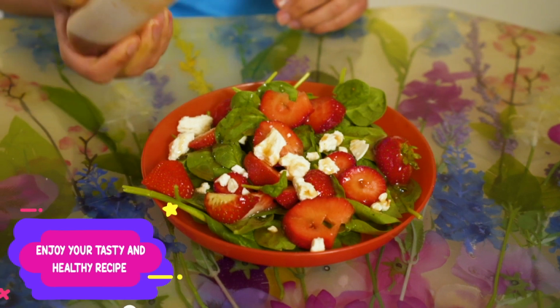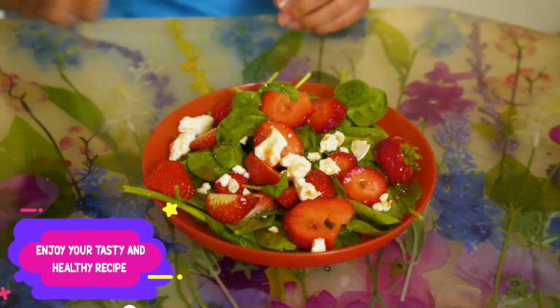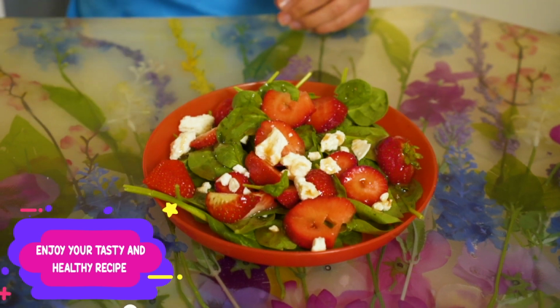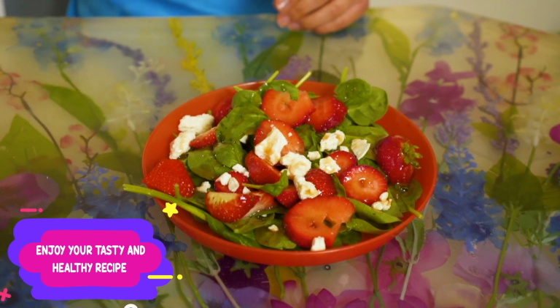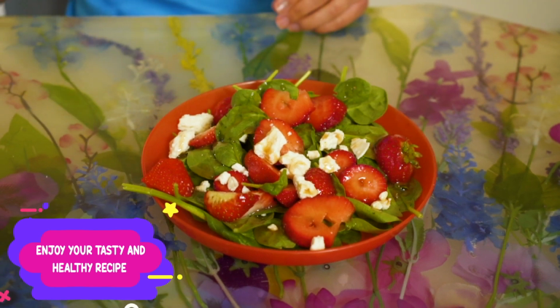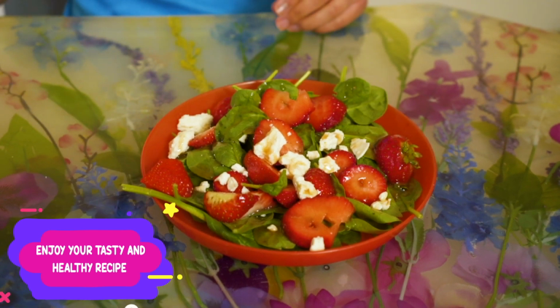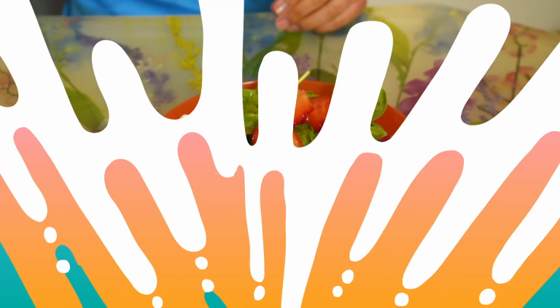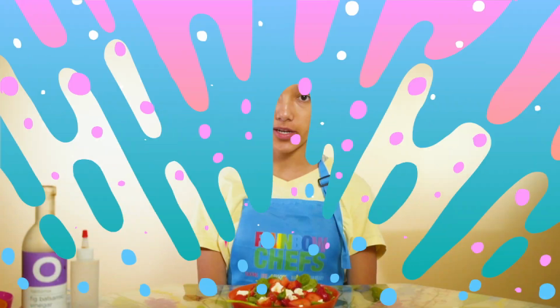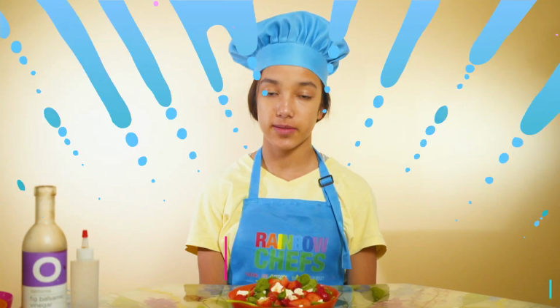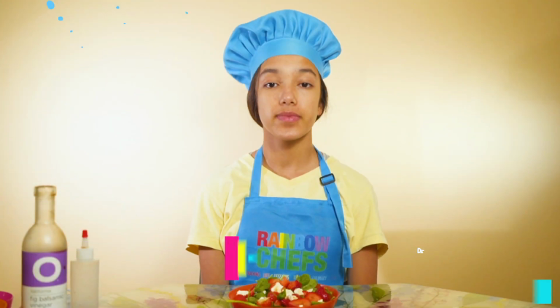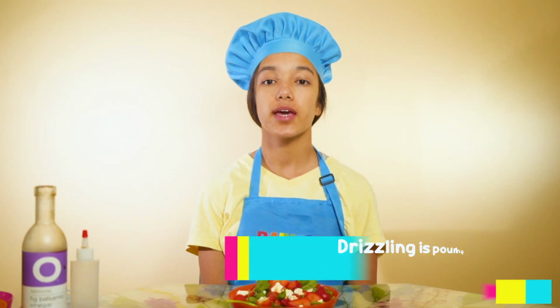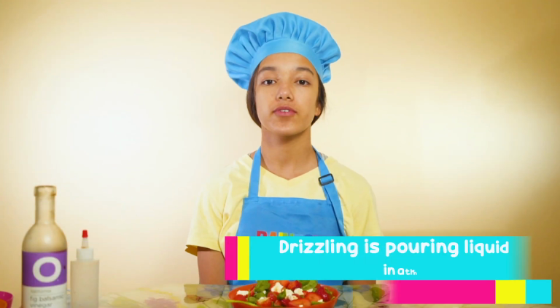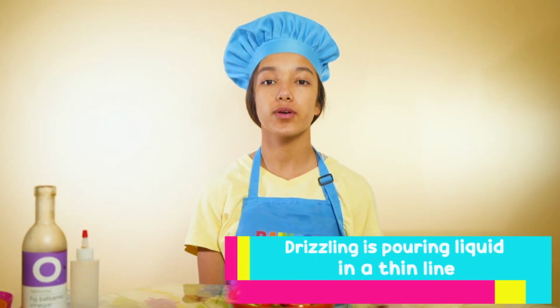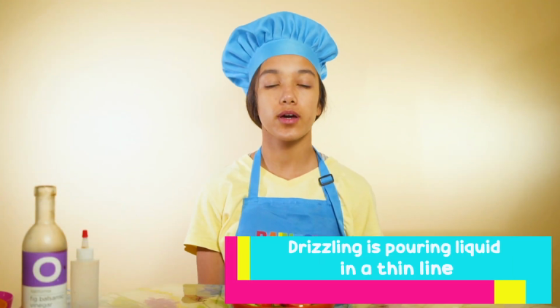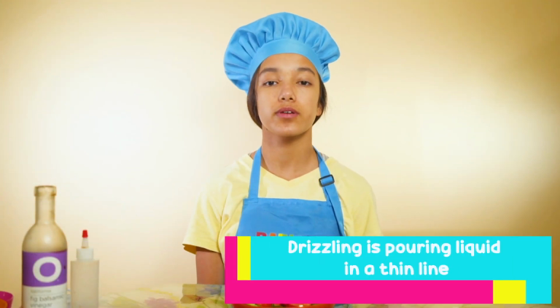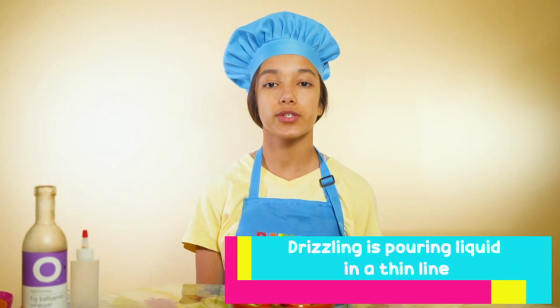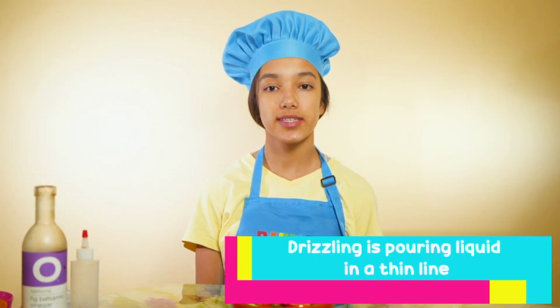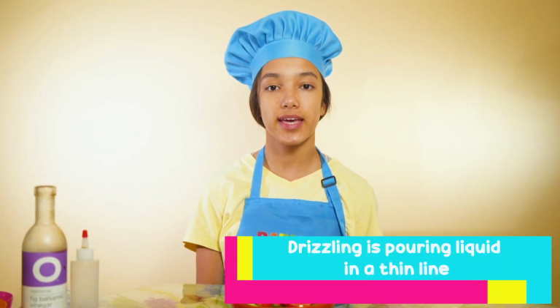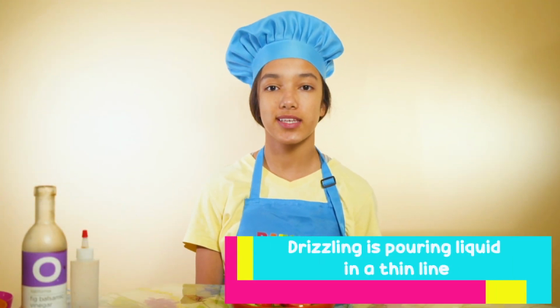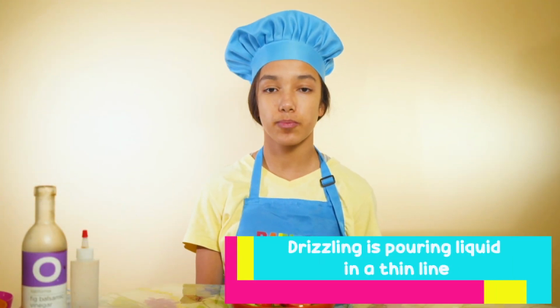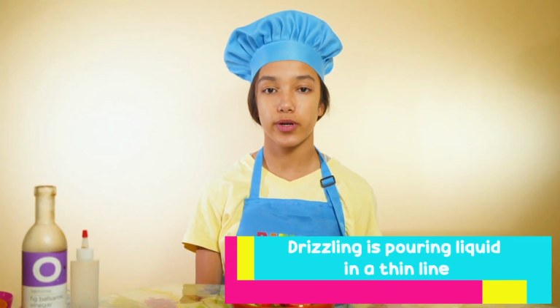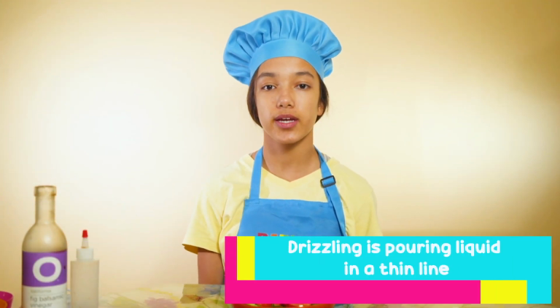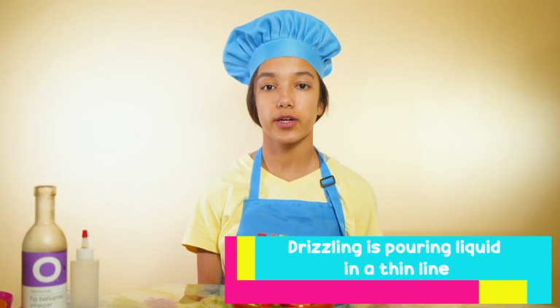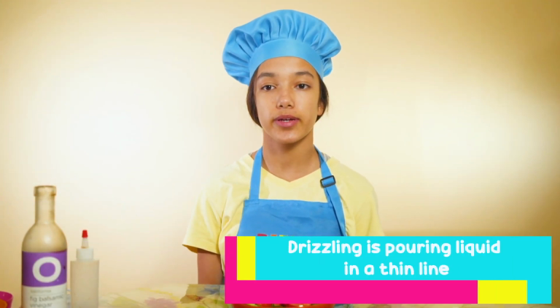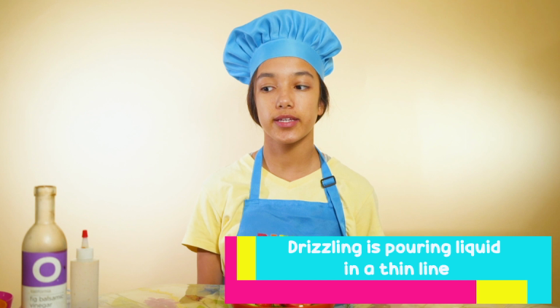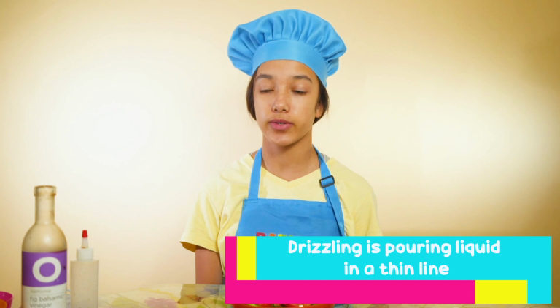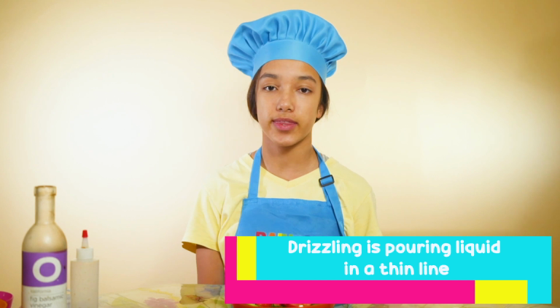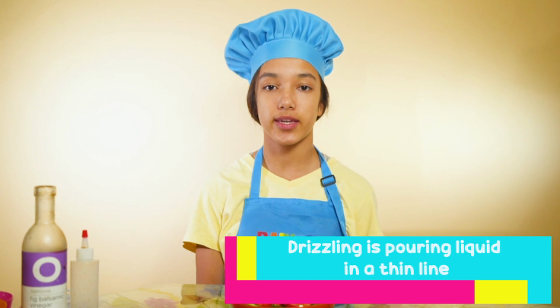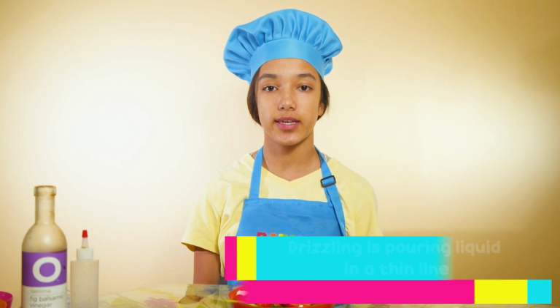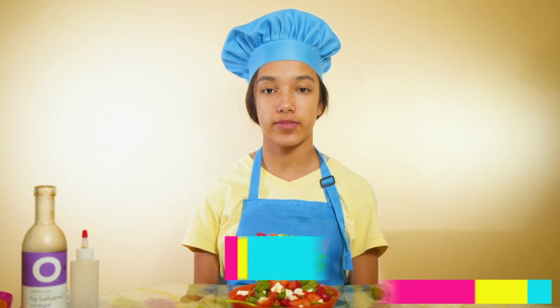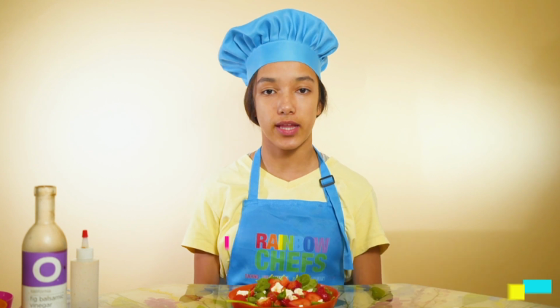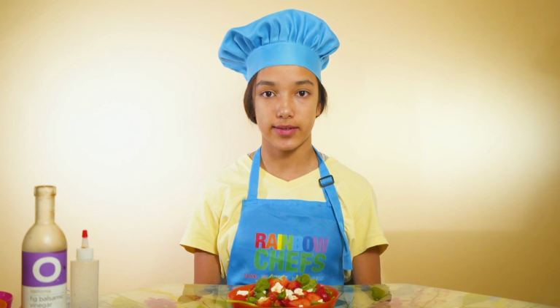Here is our finished product. If you don't know, drizzling is pouring a liquid into a thin fine line.